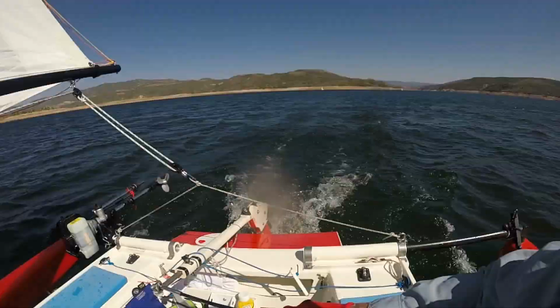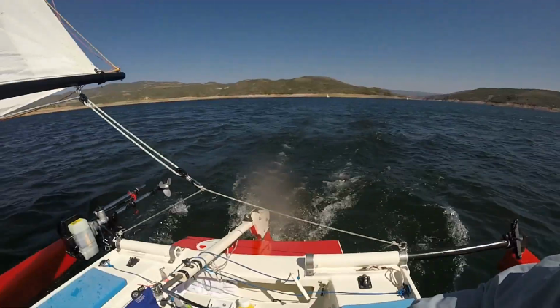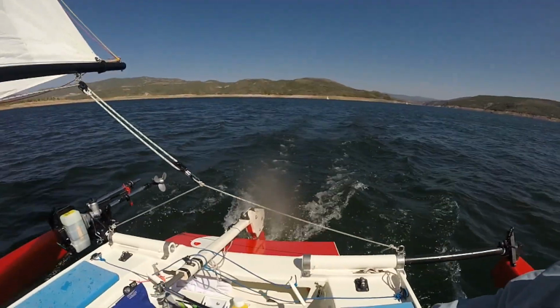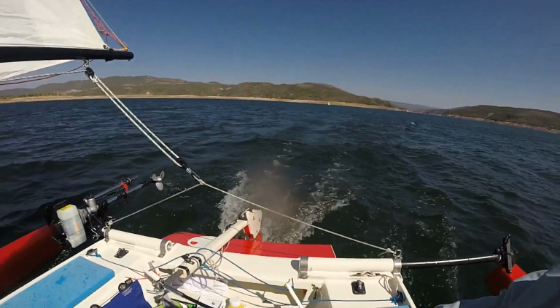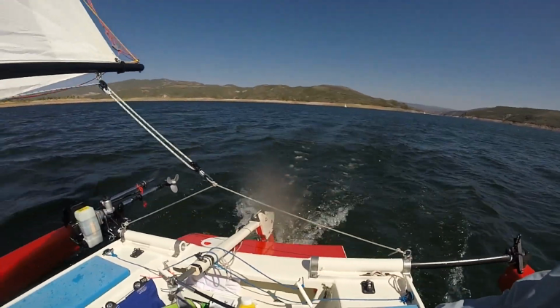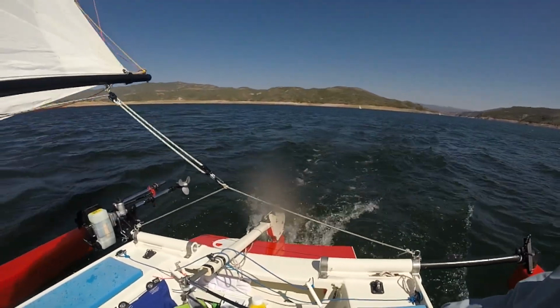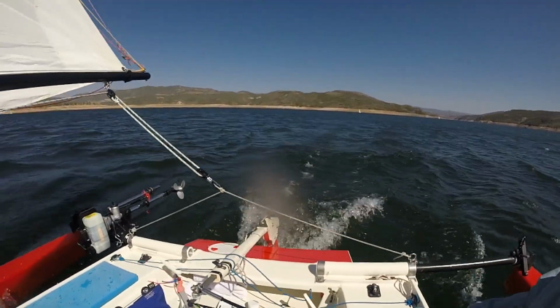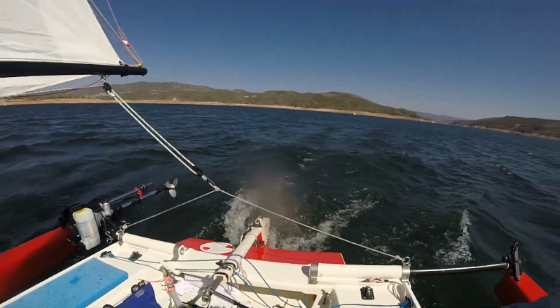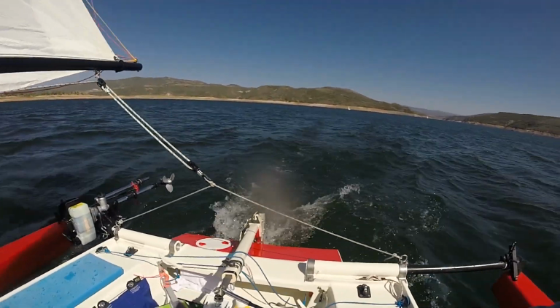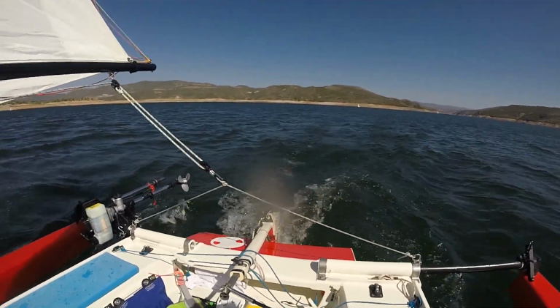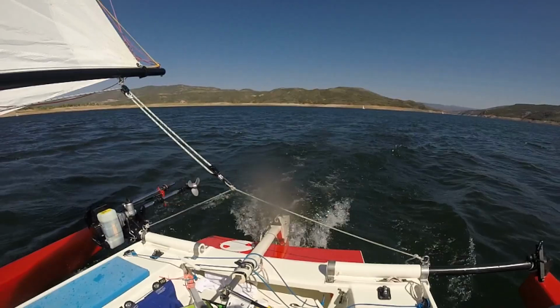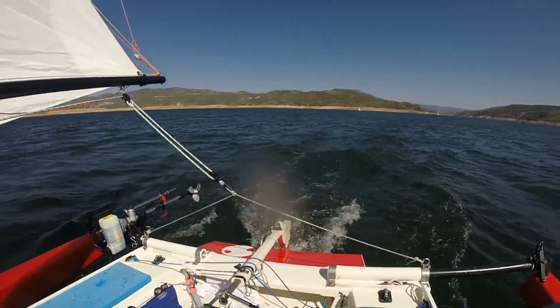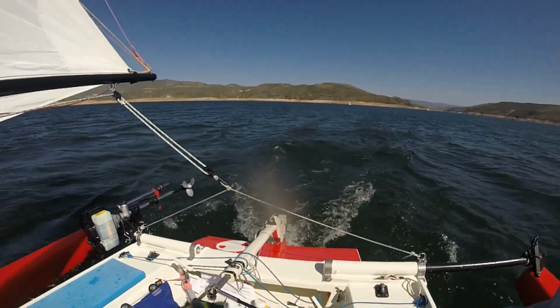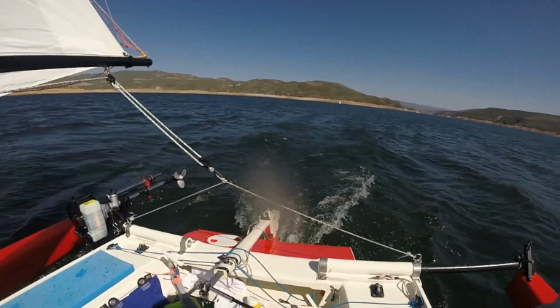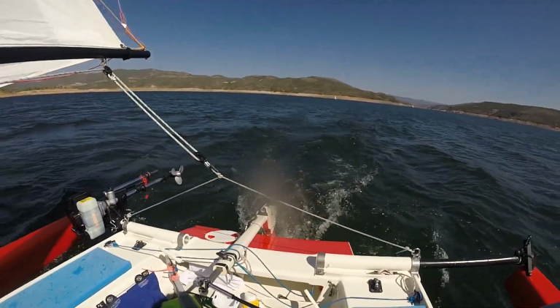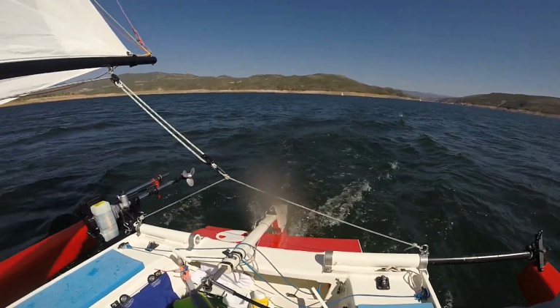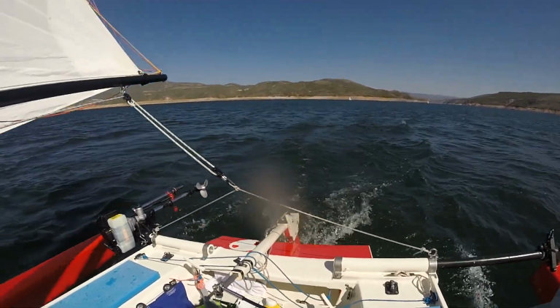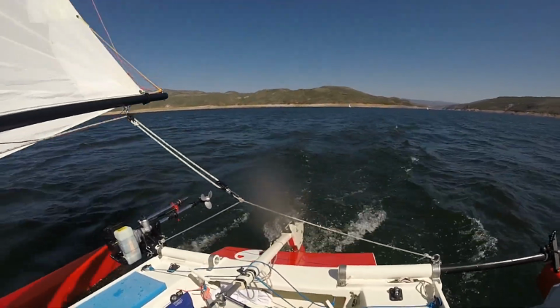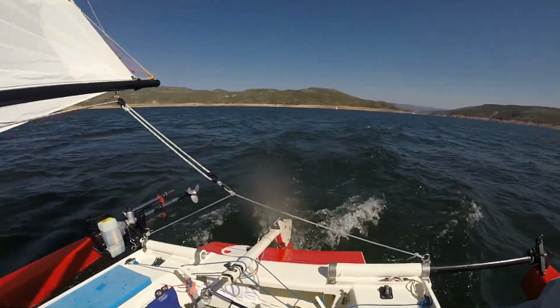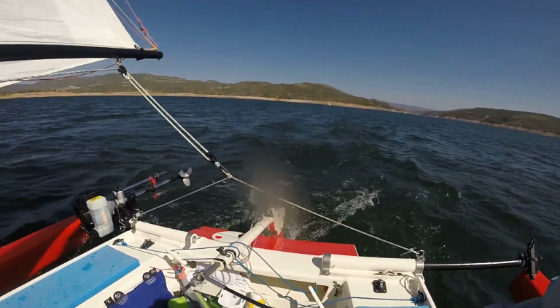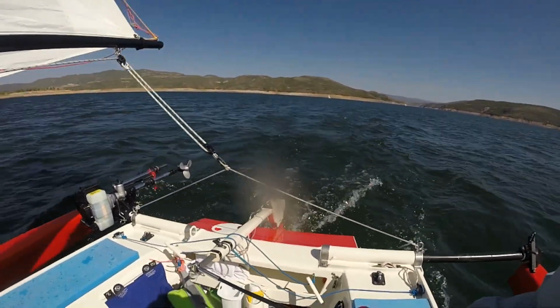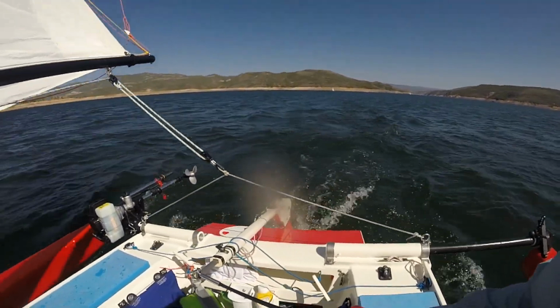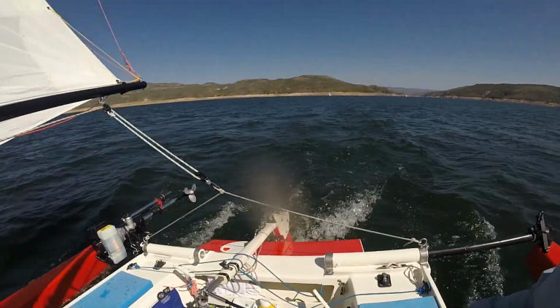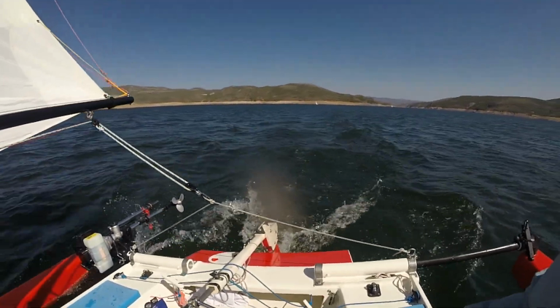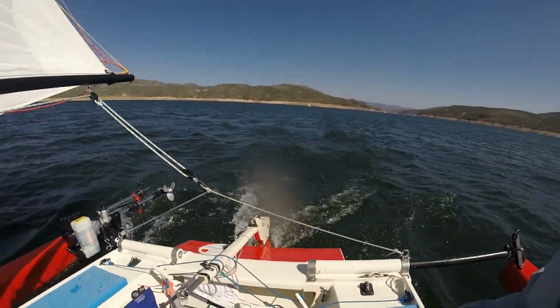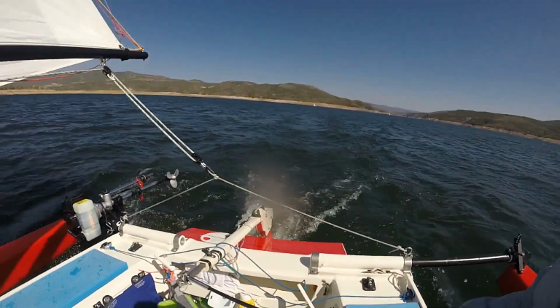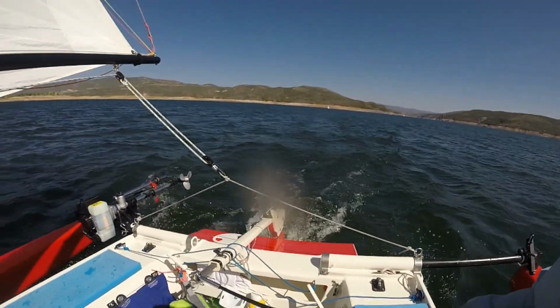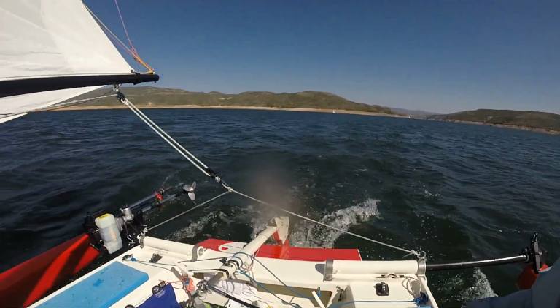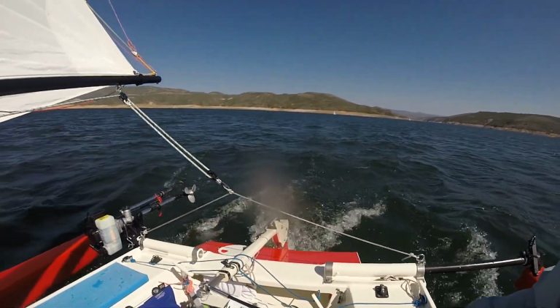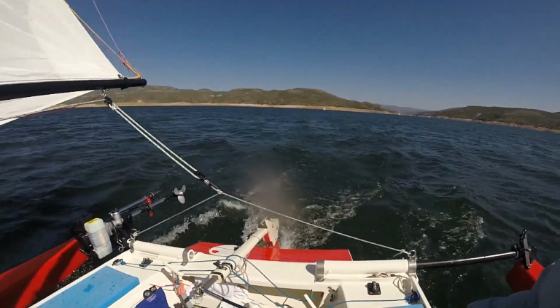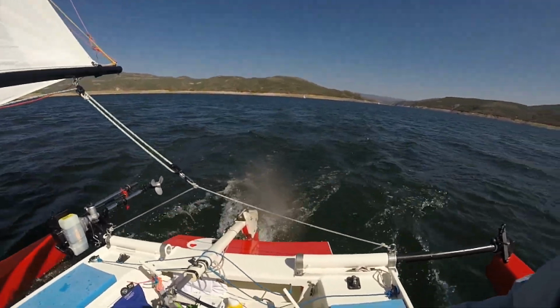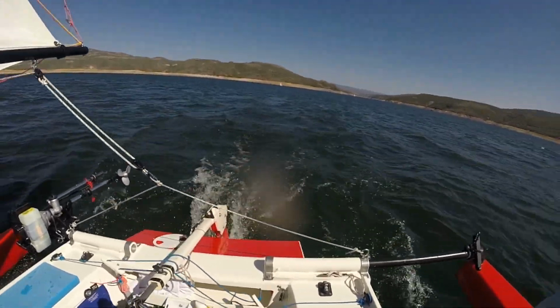Don't have a rooster tail. Don't have a tremendous upwelling. Anything over five knots, she starts to really scoot out.